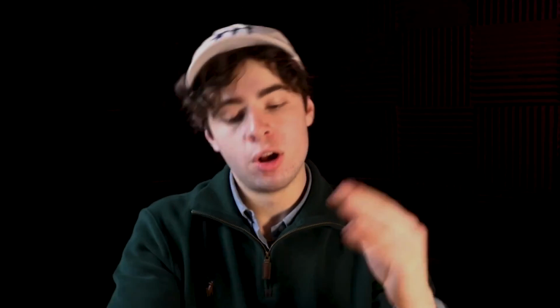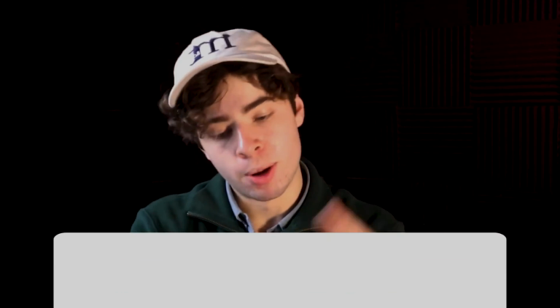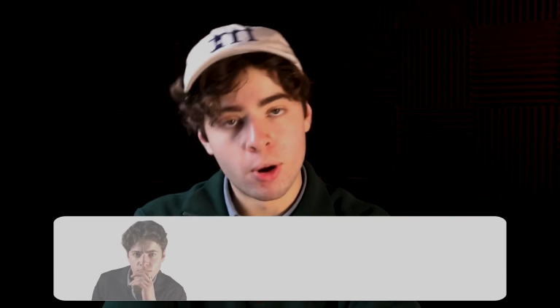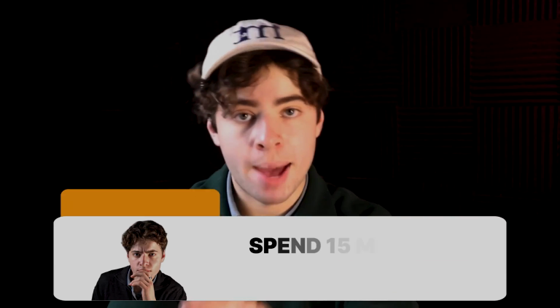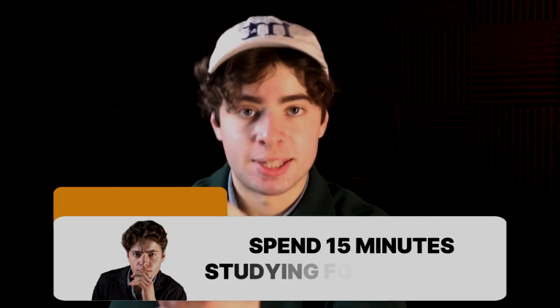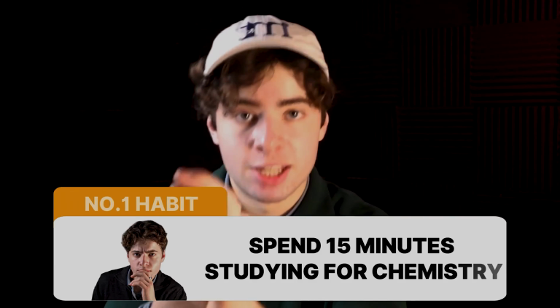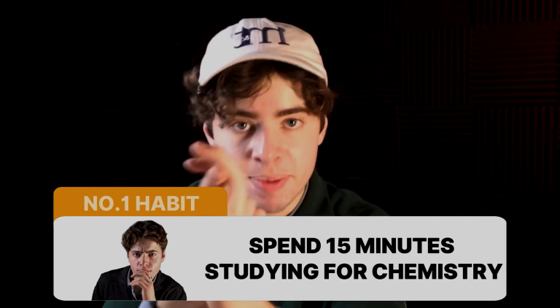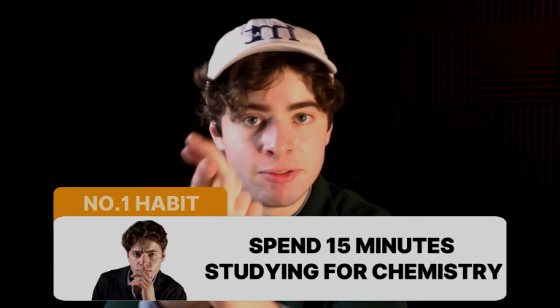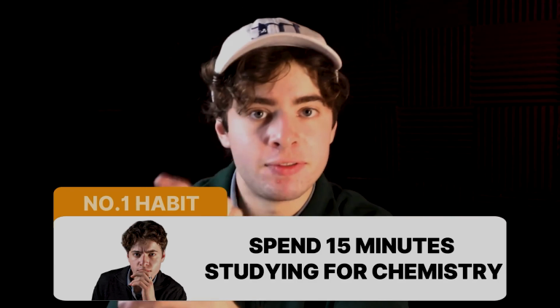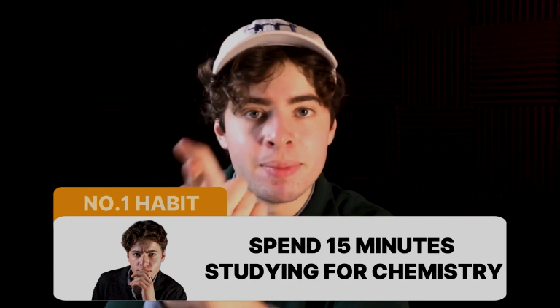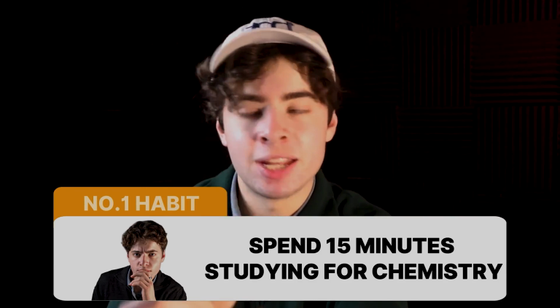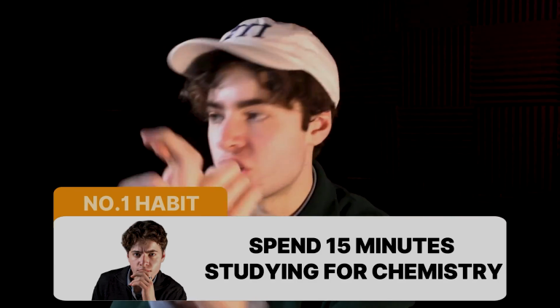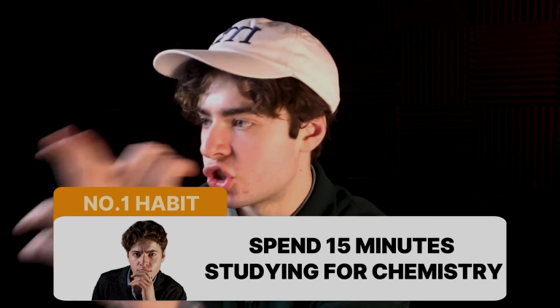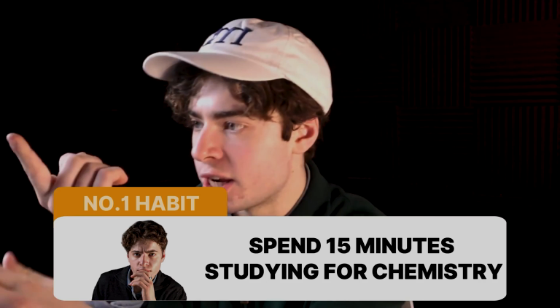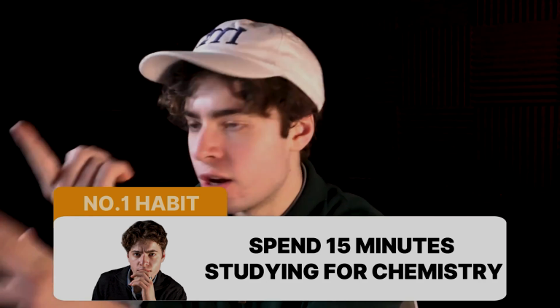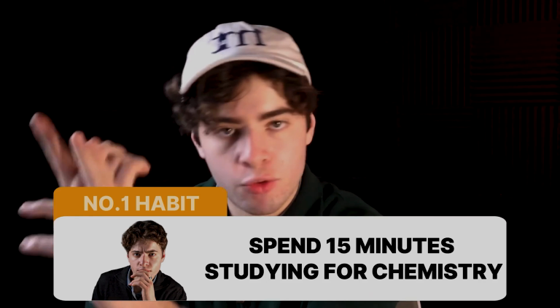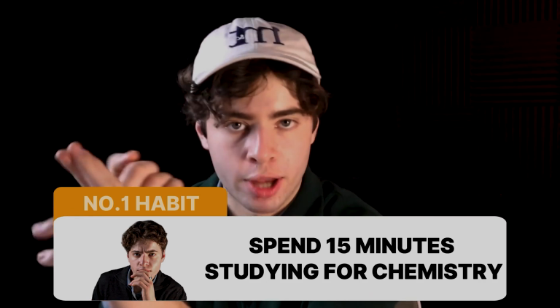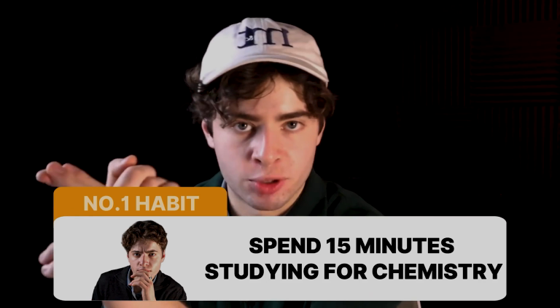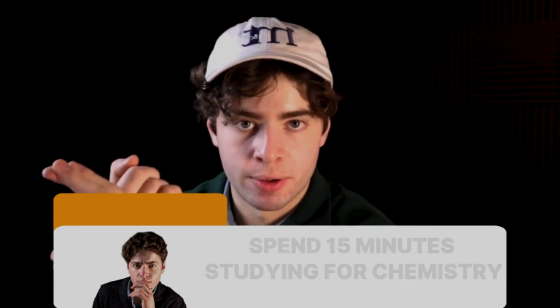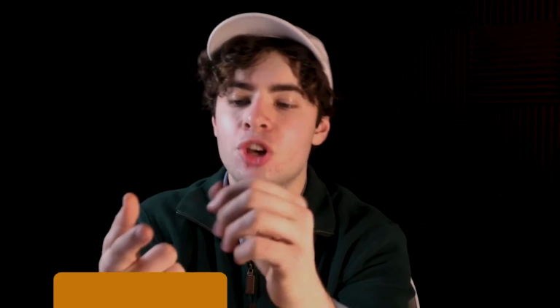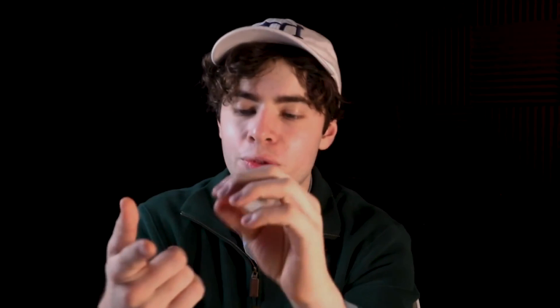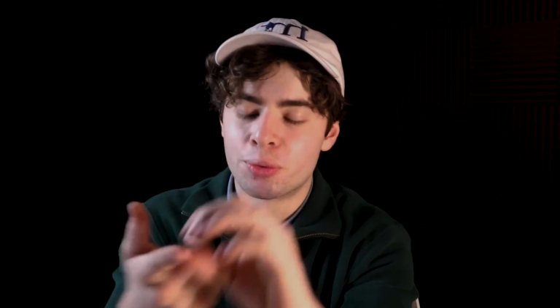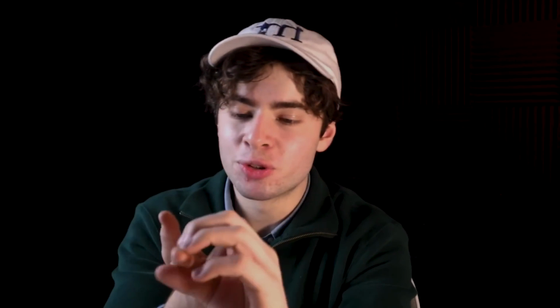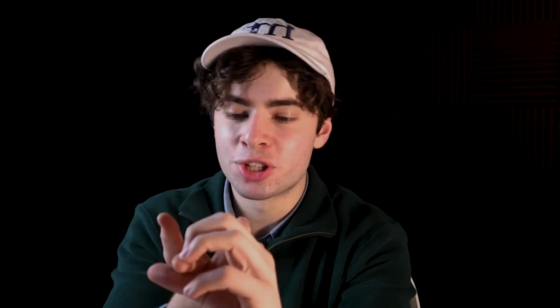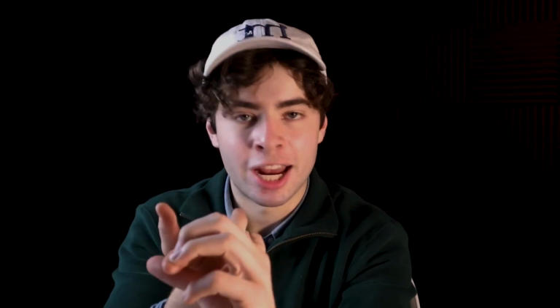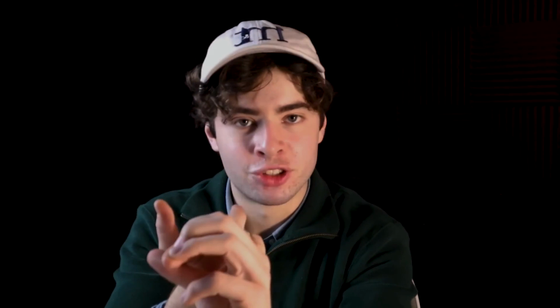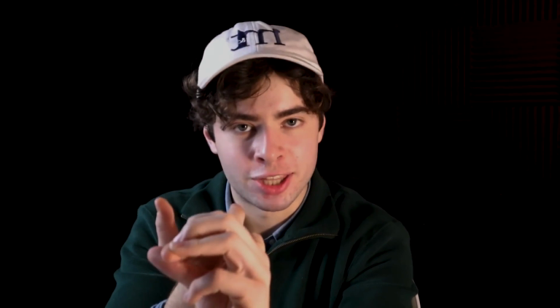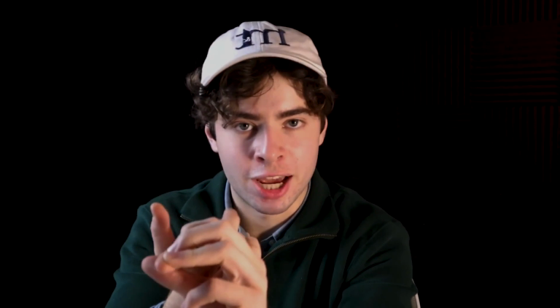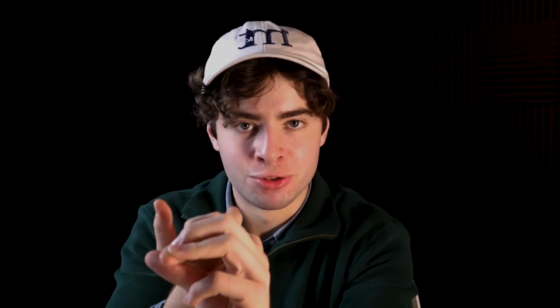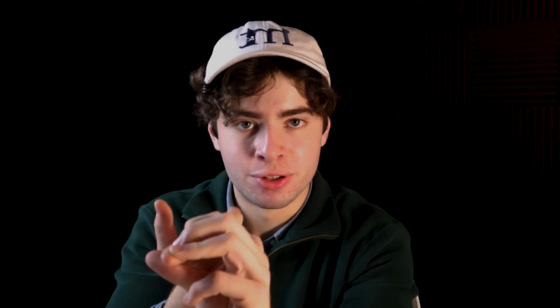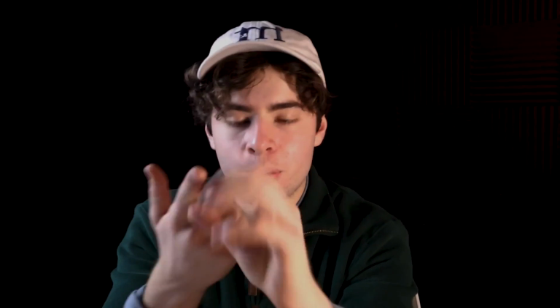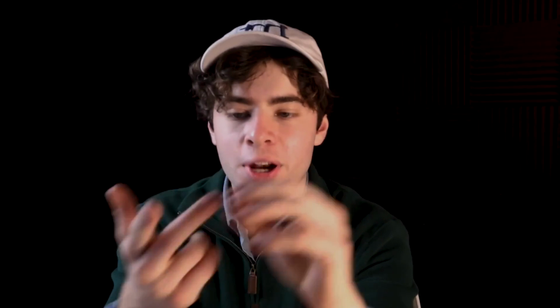So number one habit: spend 15 minutes studying Chemistry before class. The resources I suggest and used myself — number one is MSJ Chem.